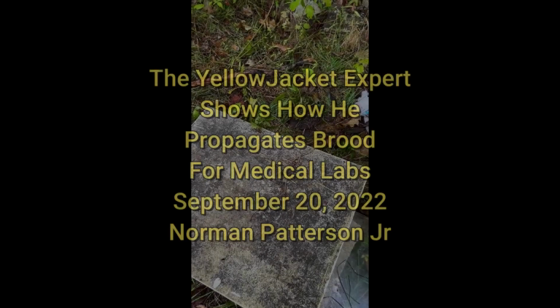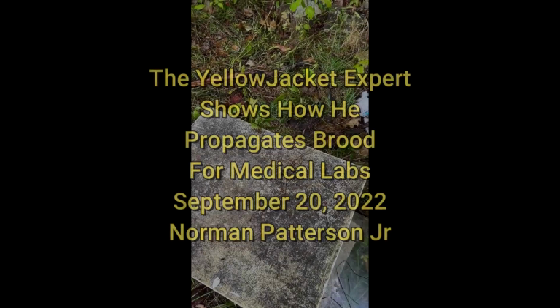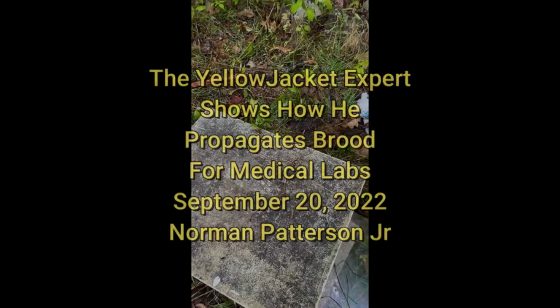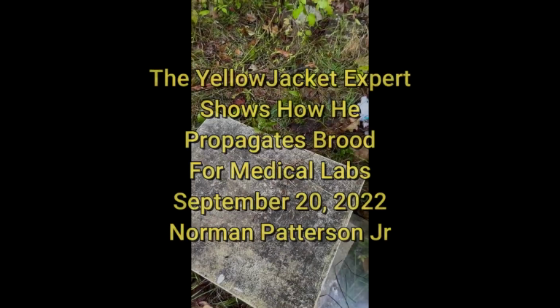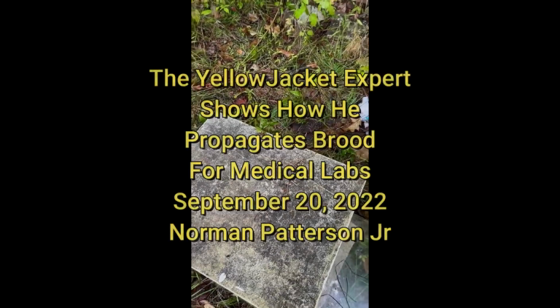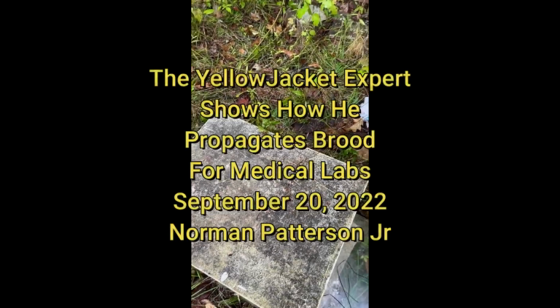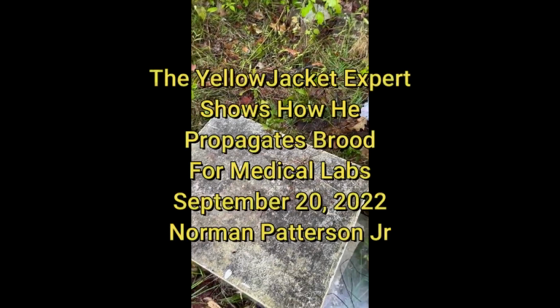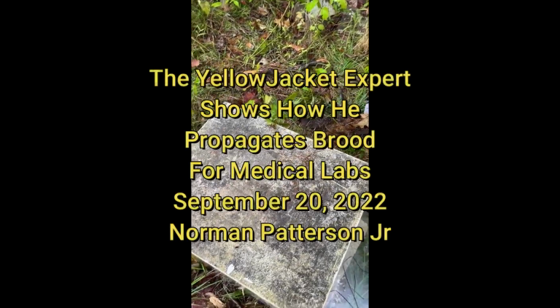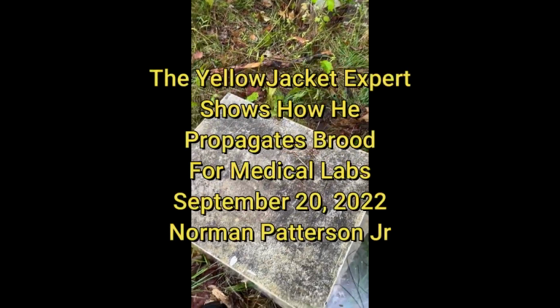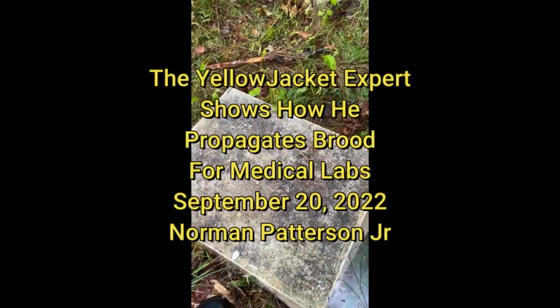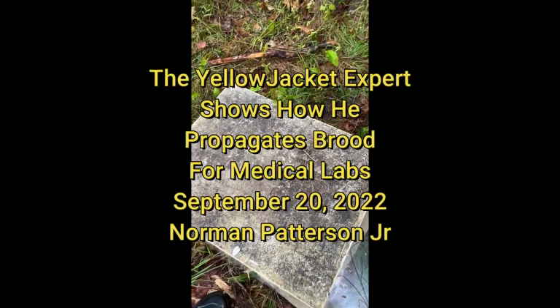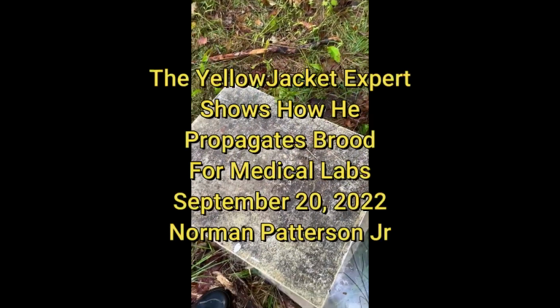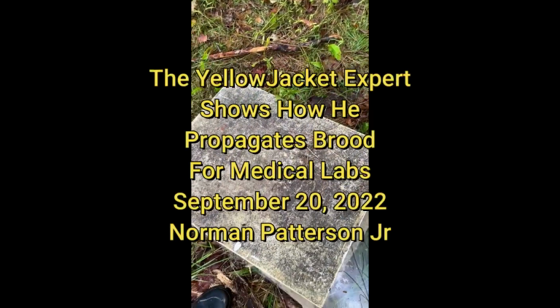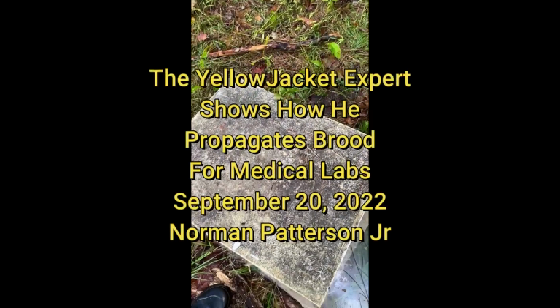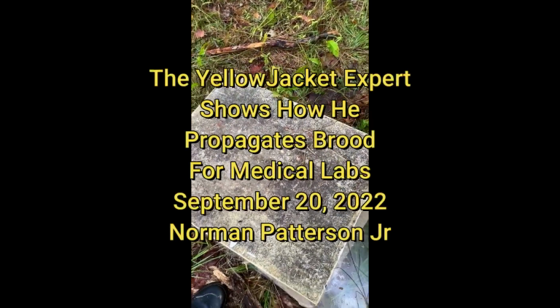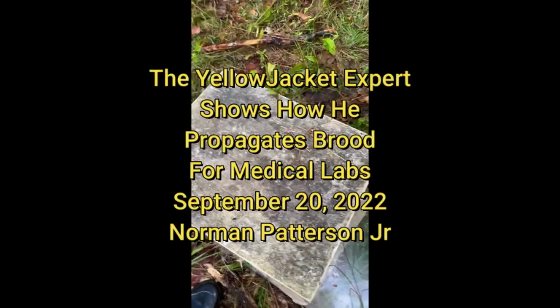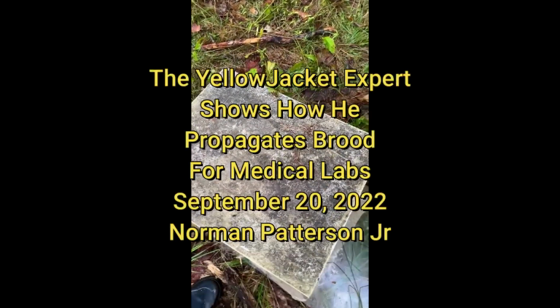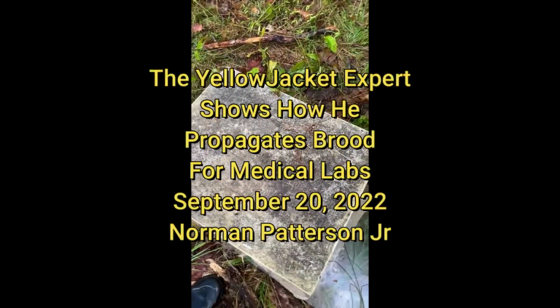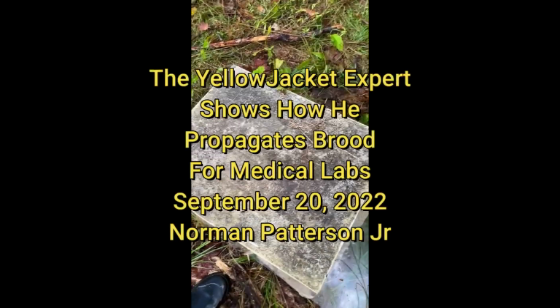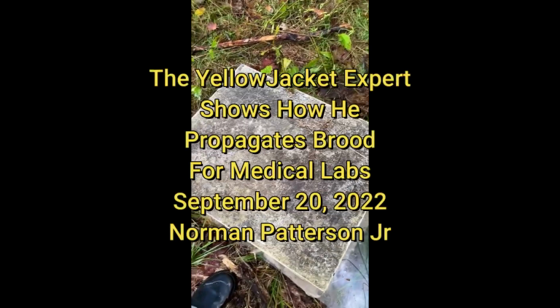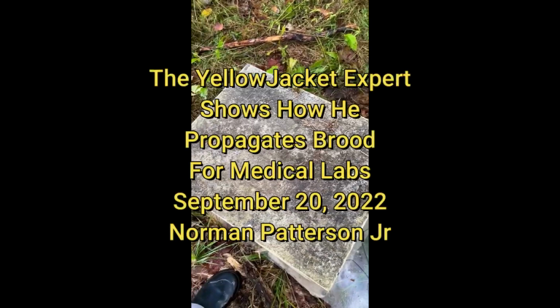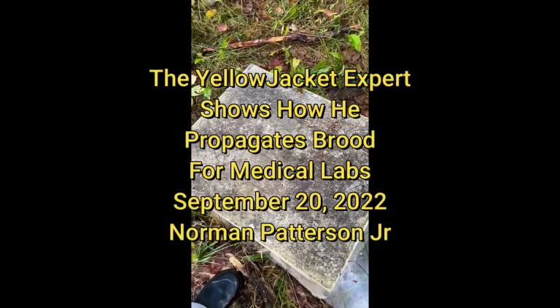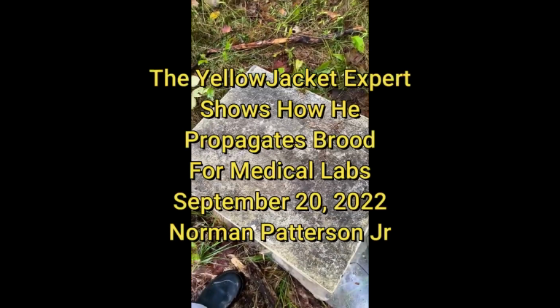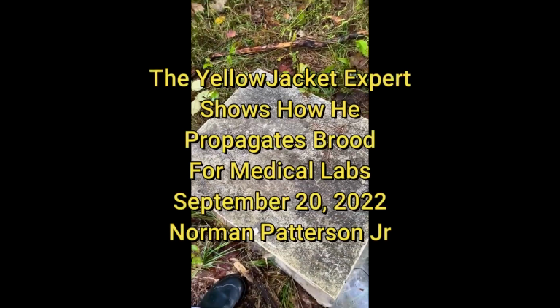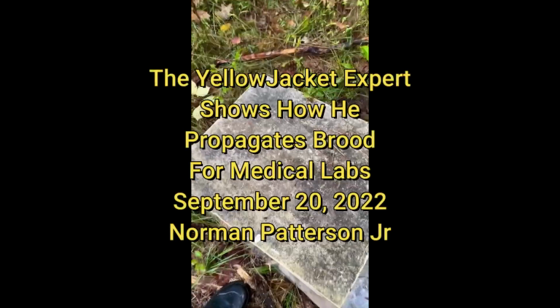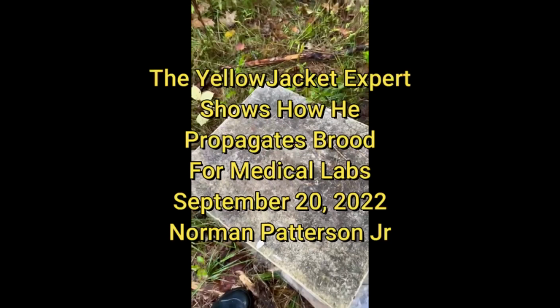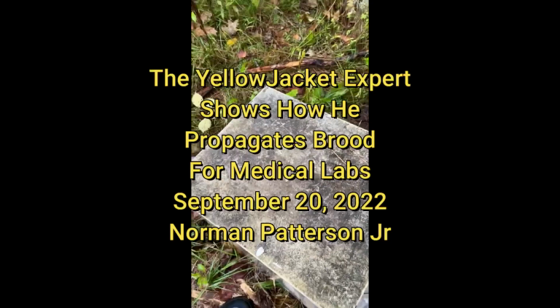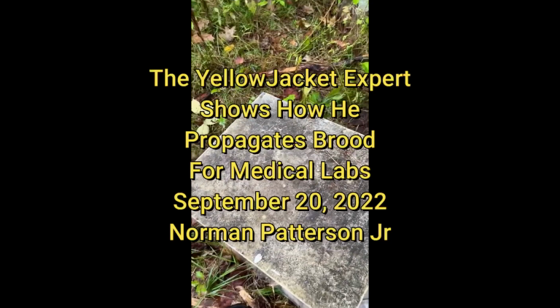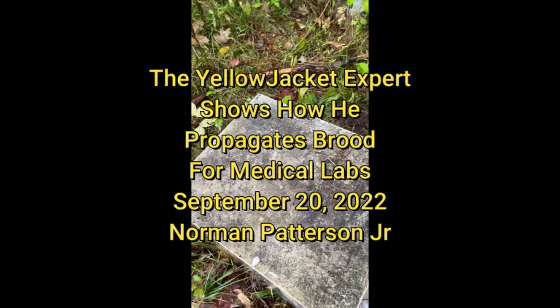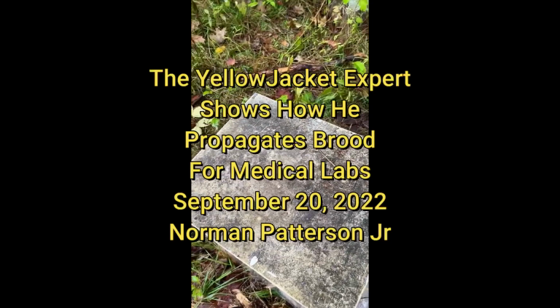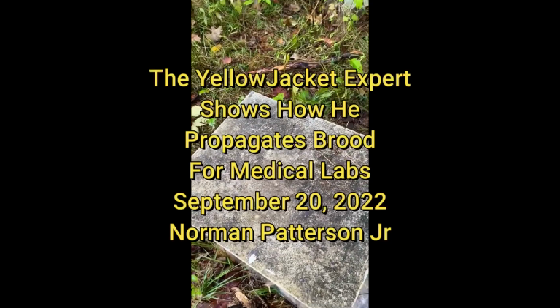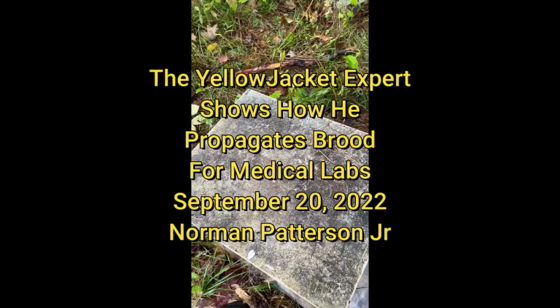This is Norman Patterson, September 20th, 2022, the Yellow Jacket Expert.